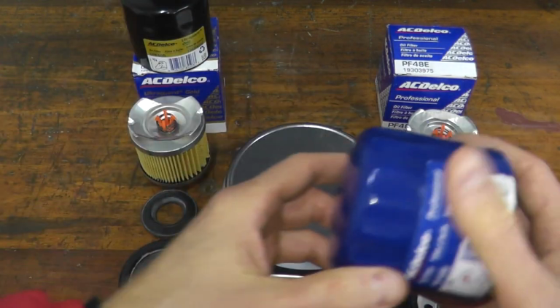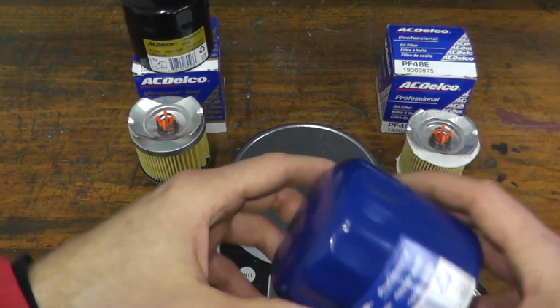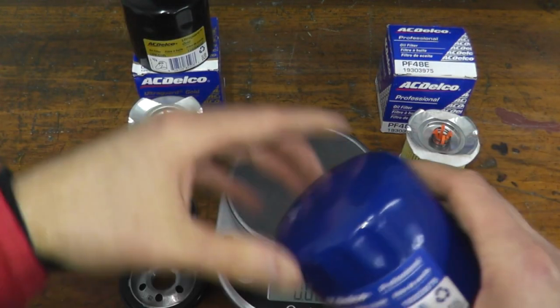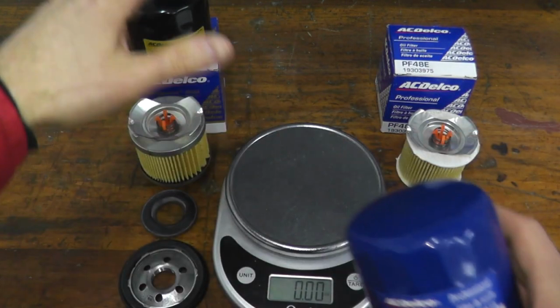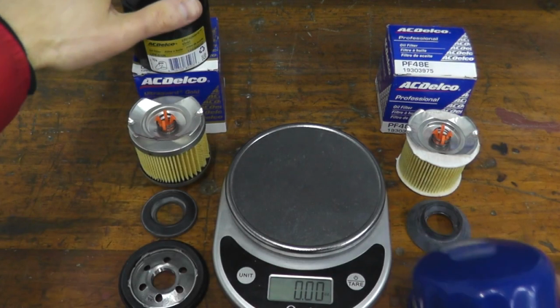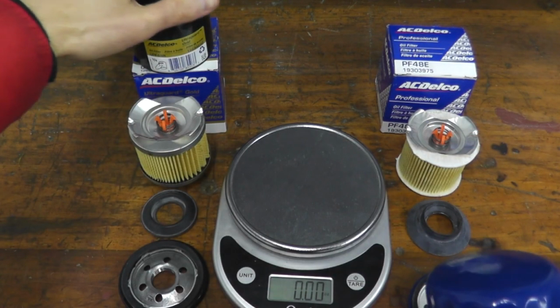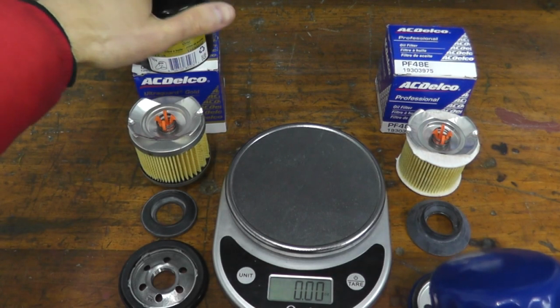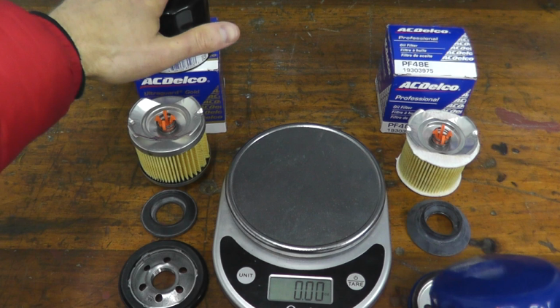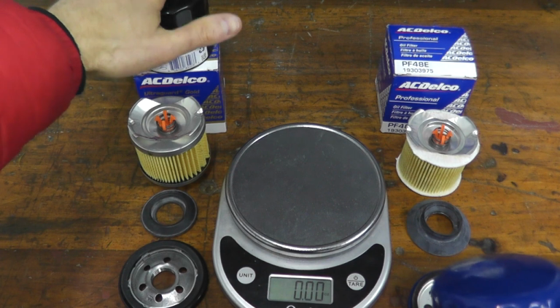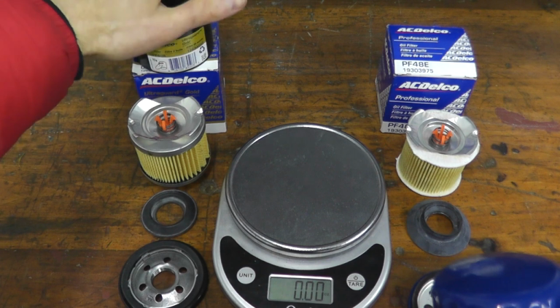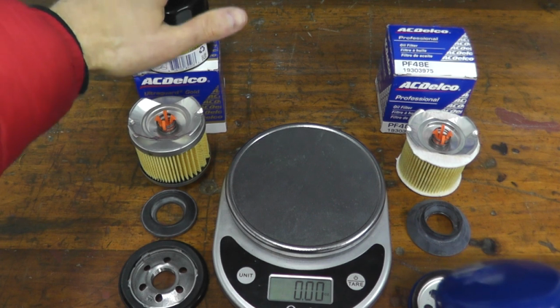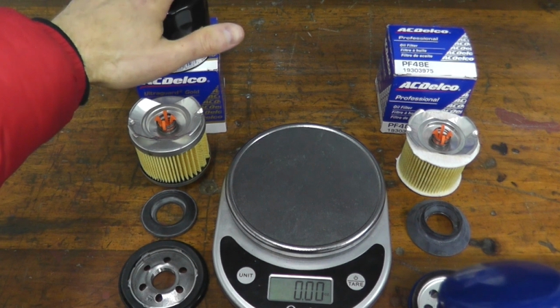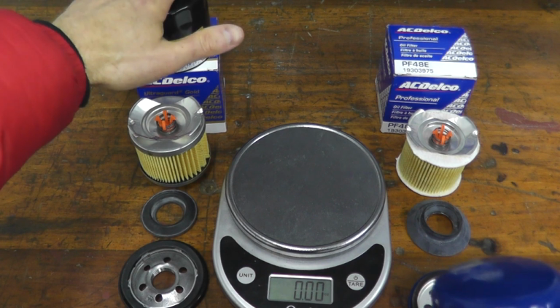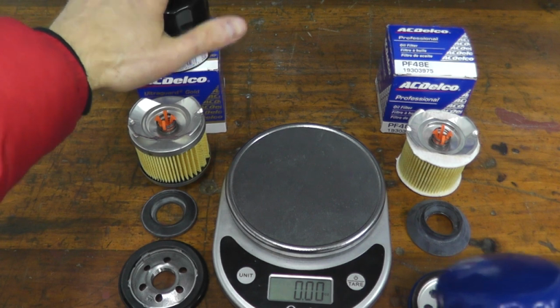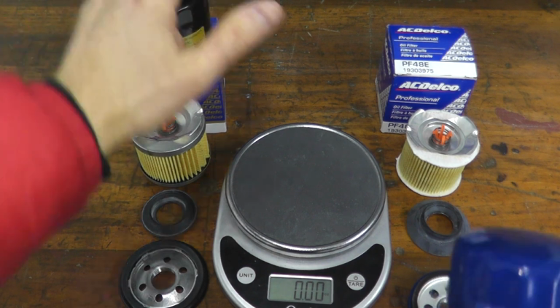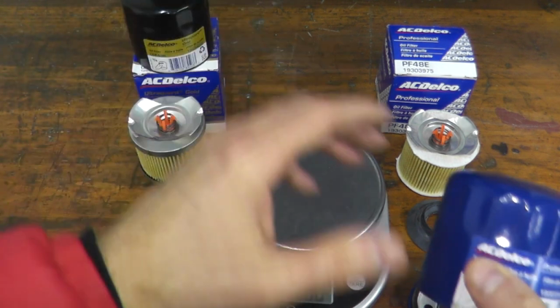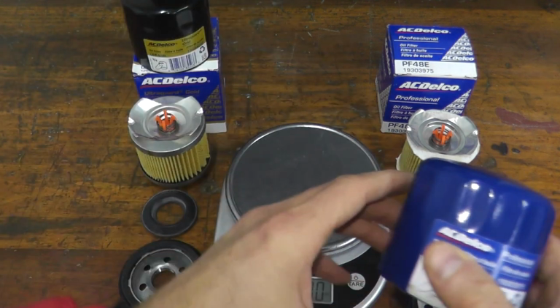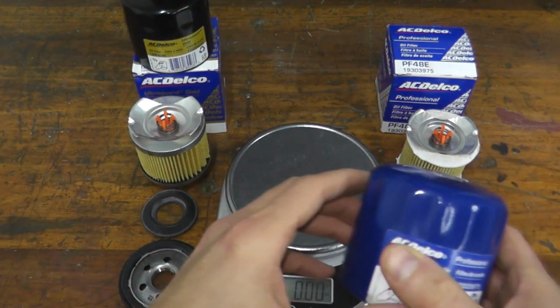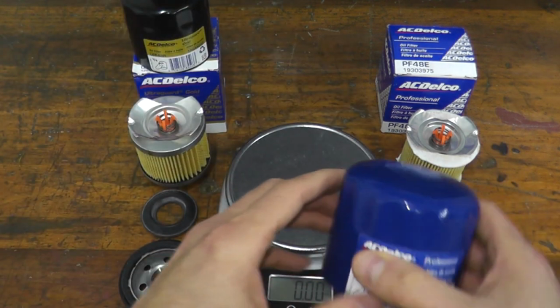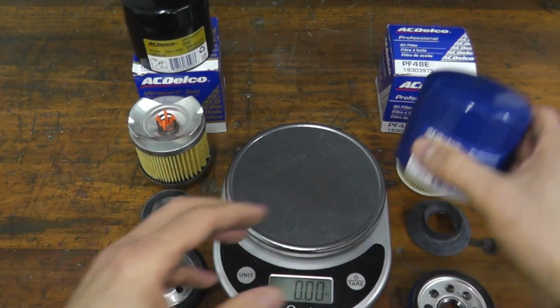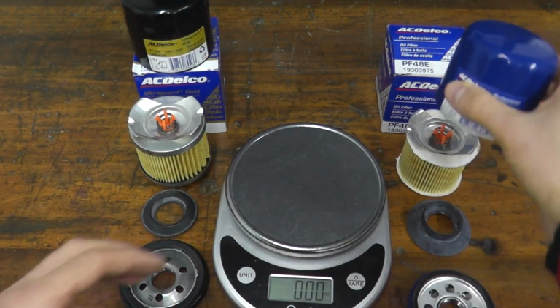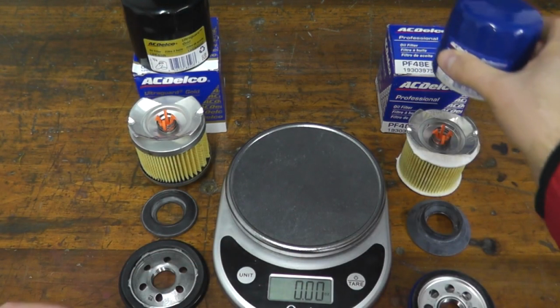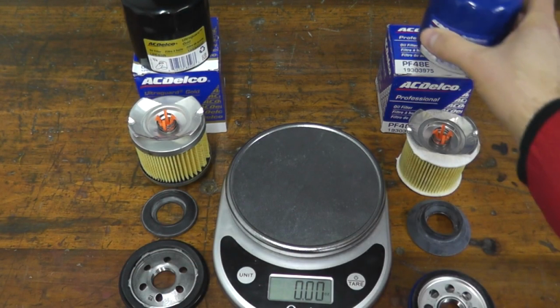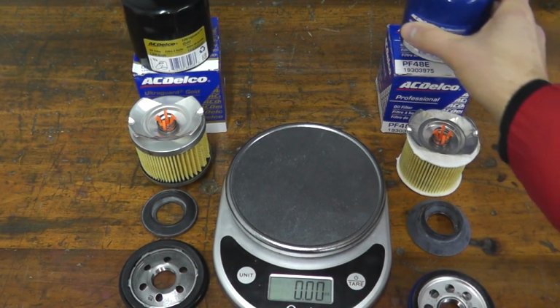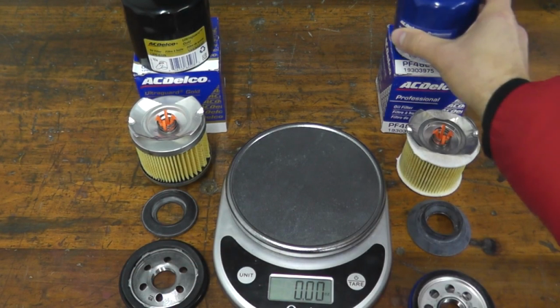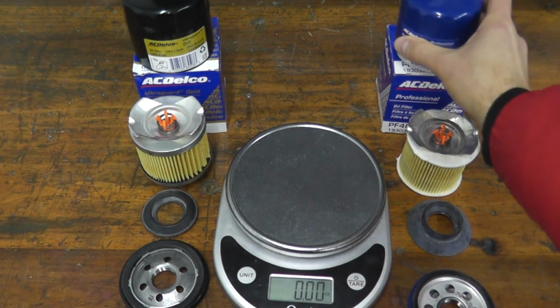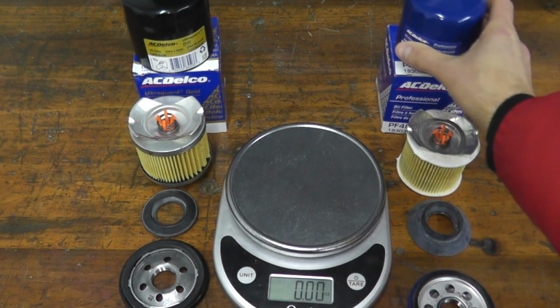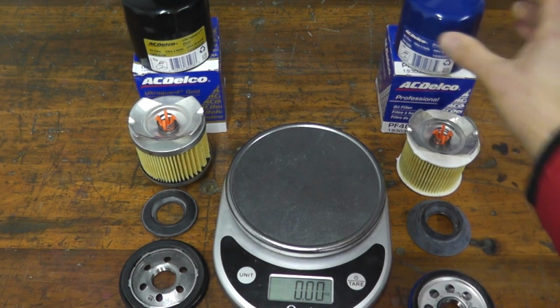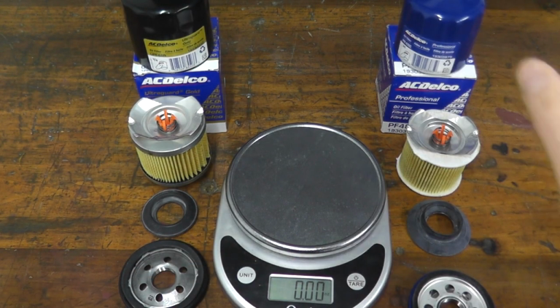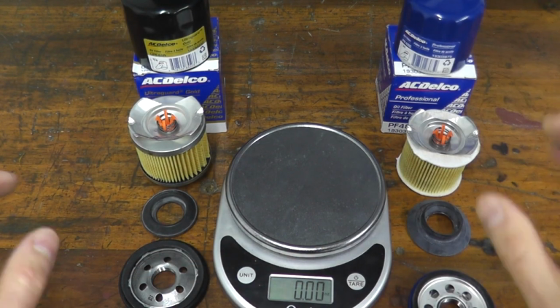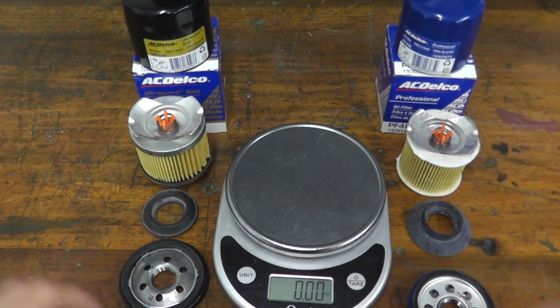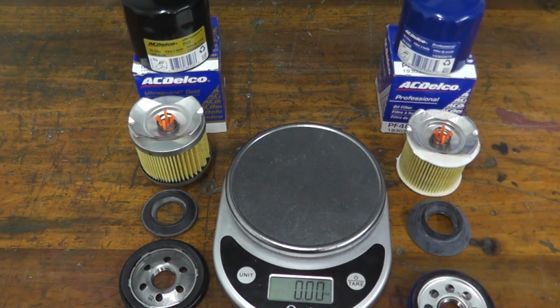Also, the burst pressure on the Gold Series is 400 psi — very robust, very thick.